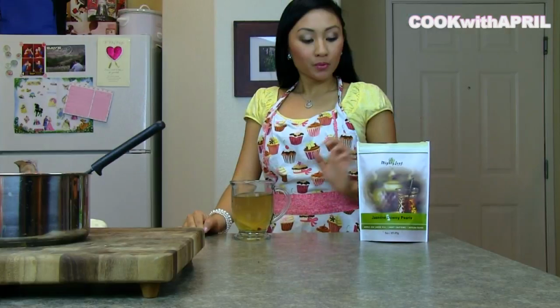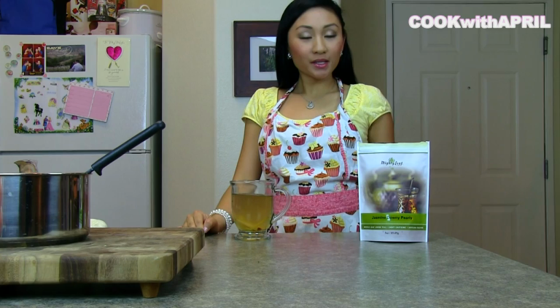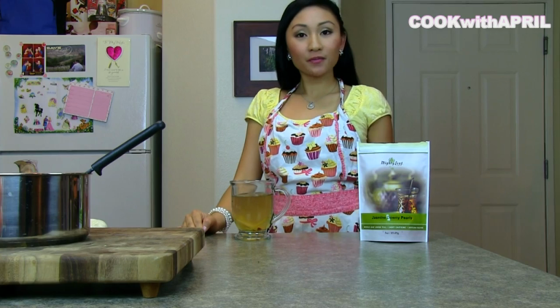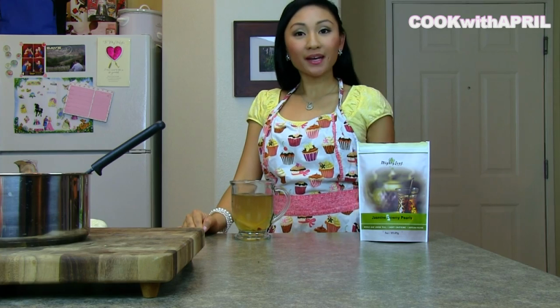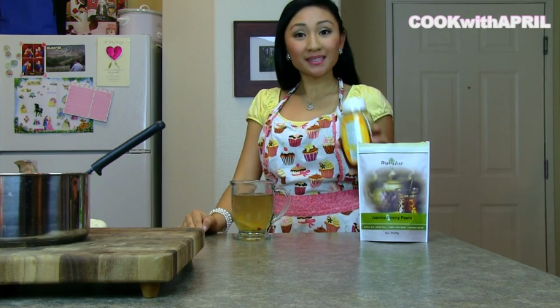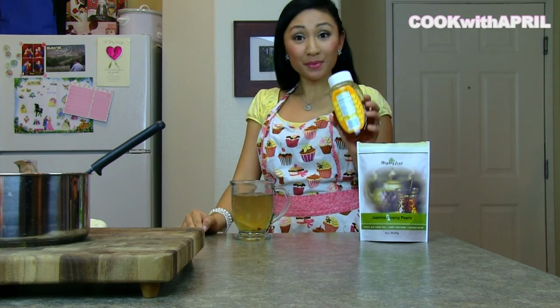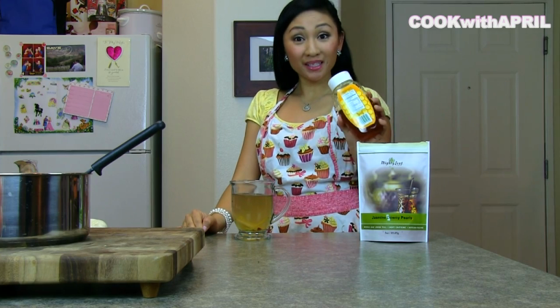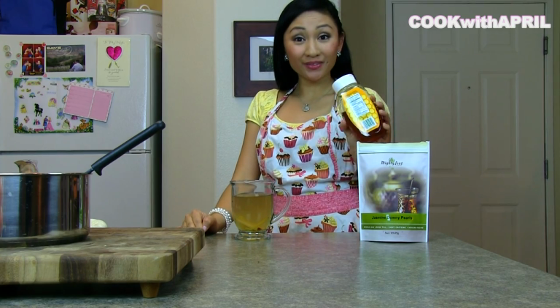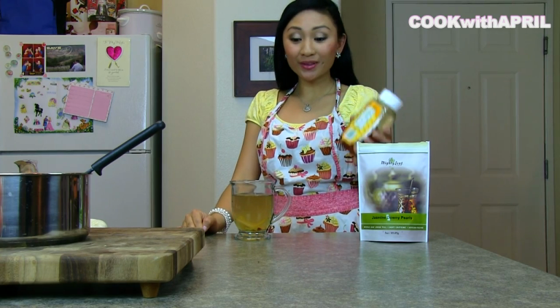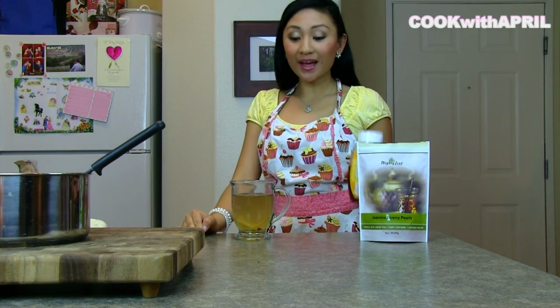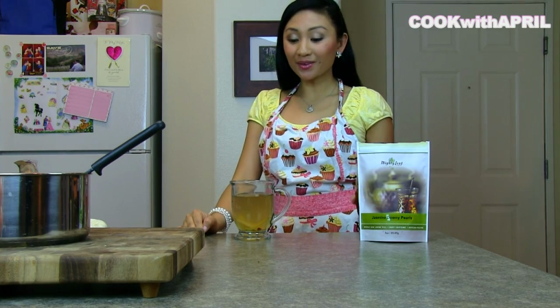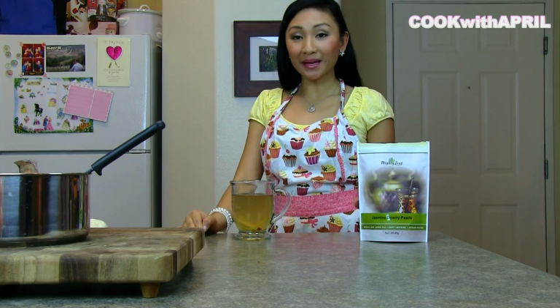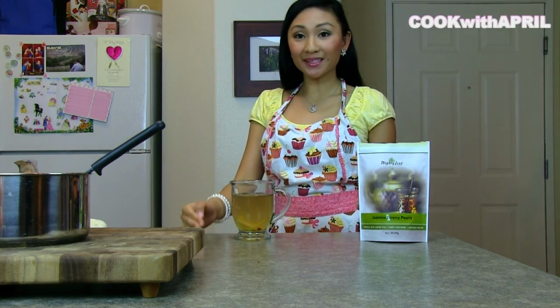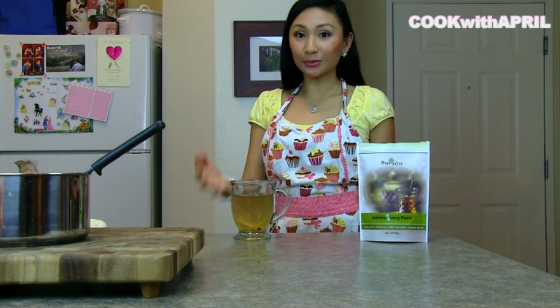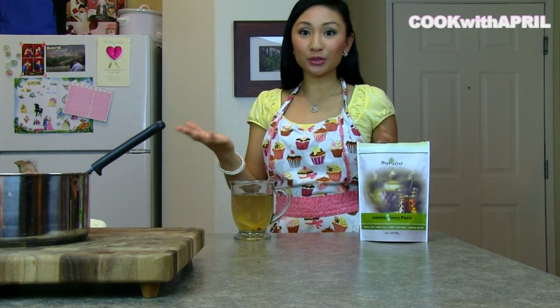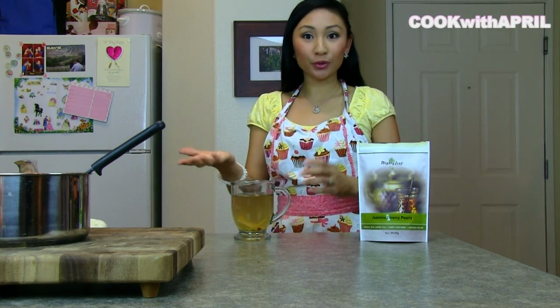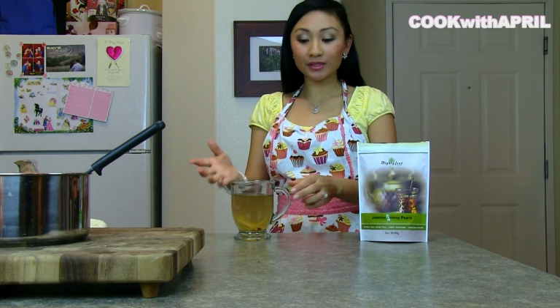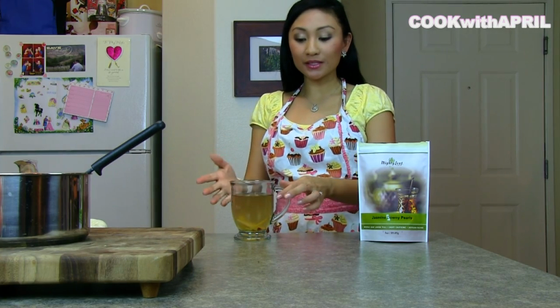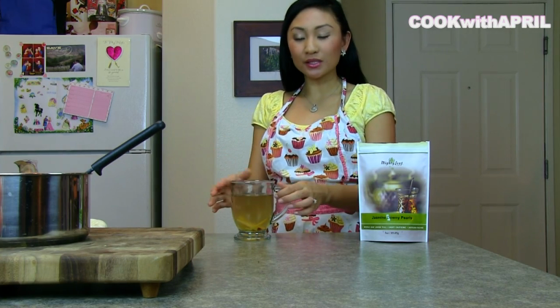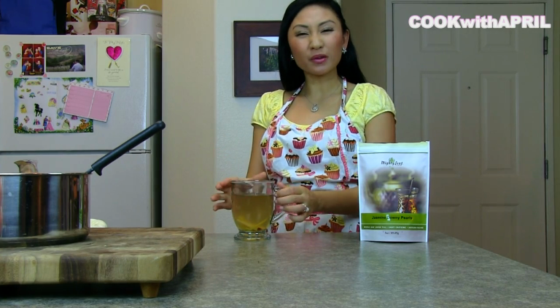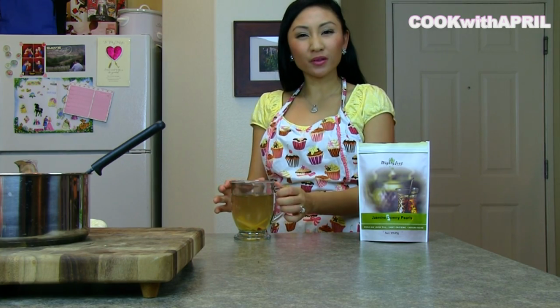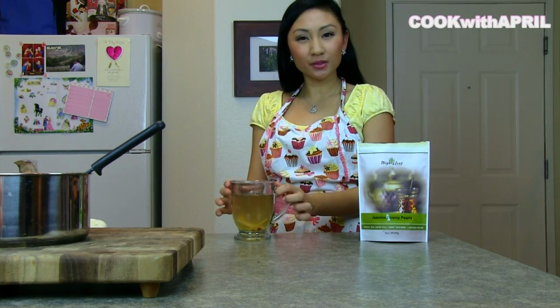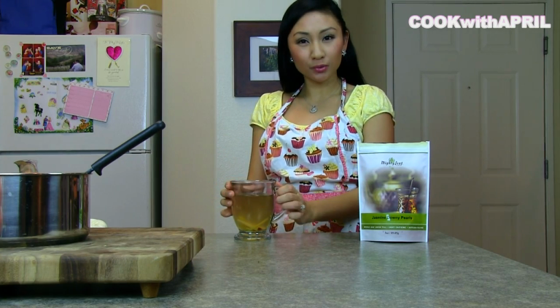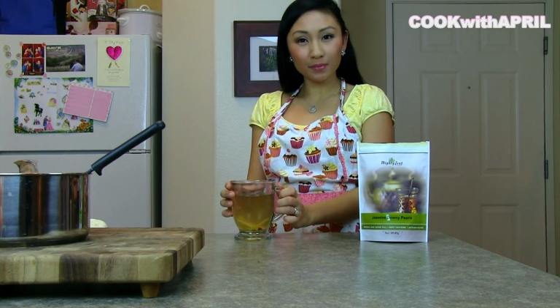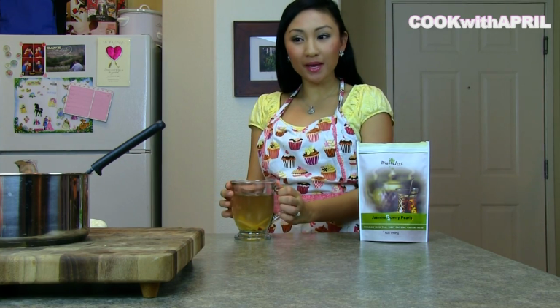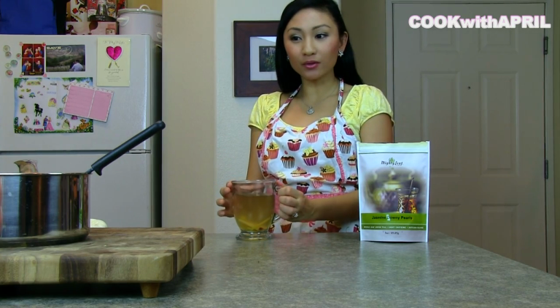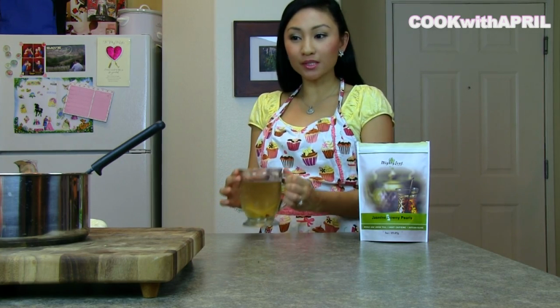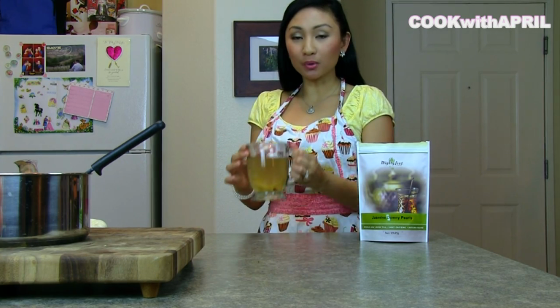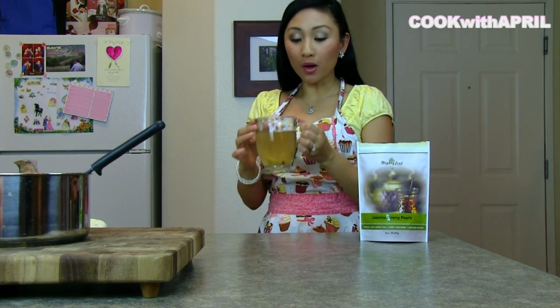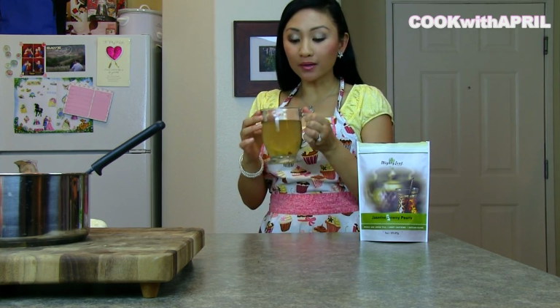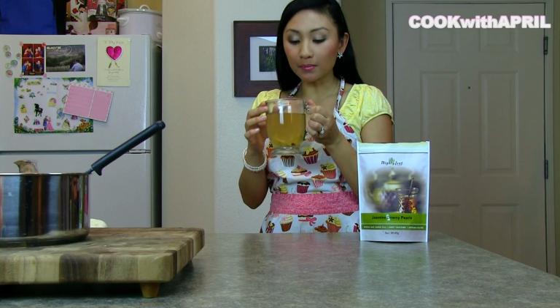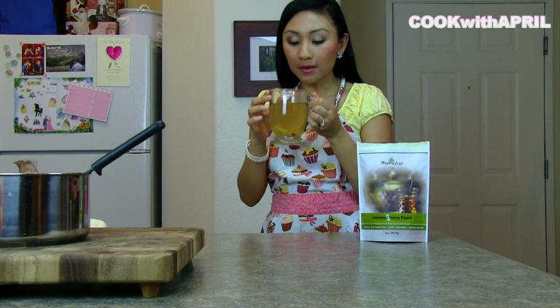Once you've added some honey, if you like, you're ready to enjoy your tea. Just wait for it to cool a bit, or just blow on it a bit.